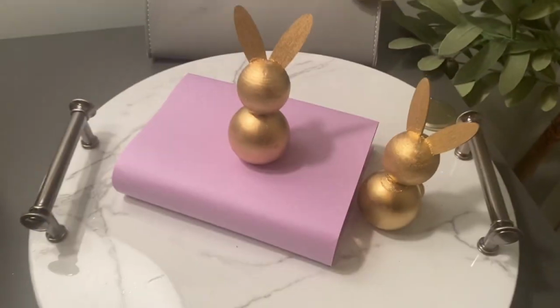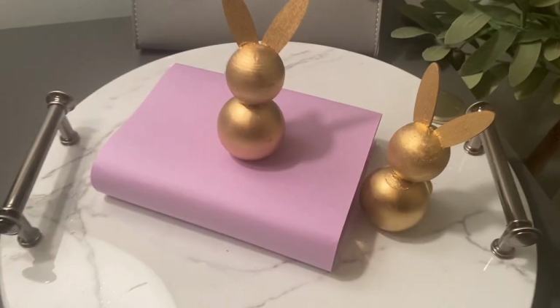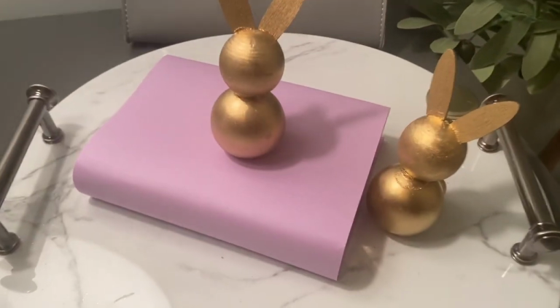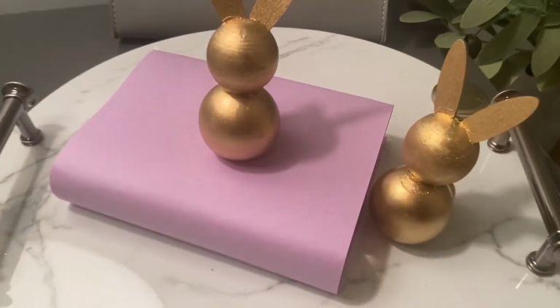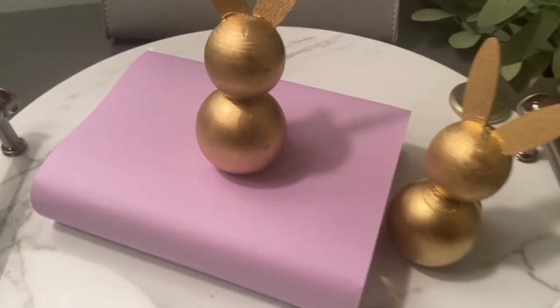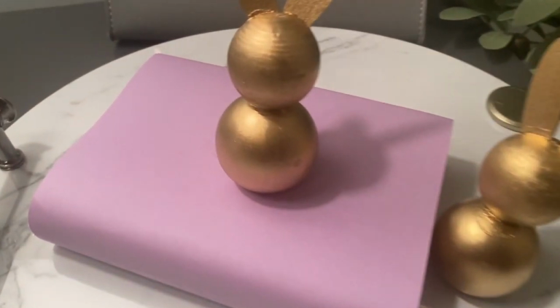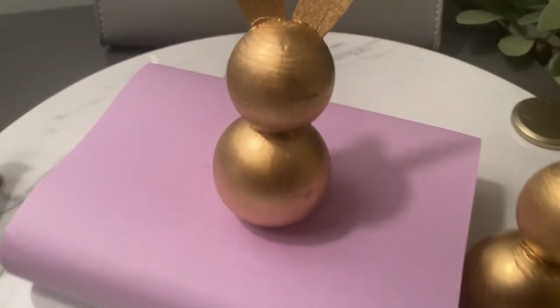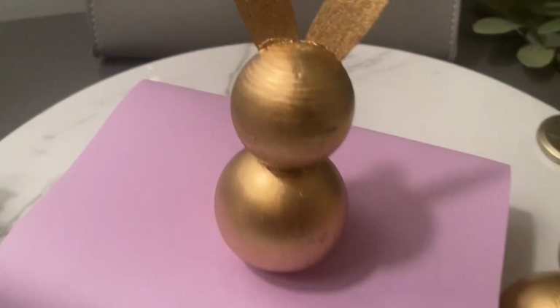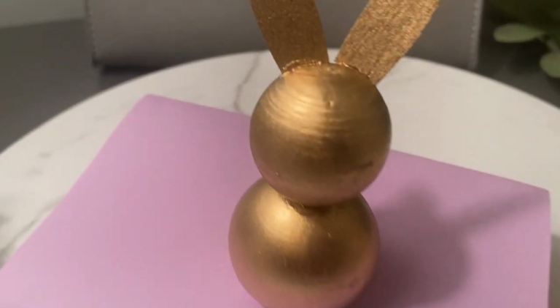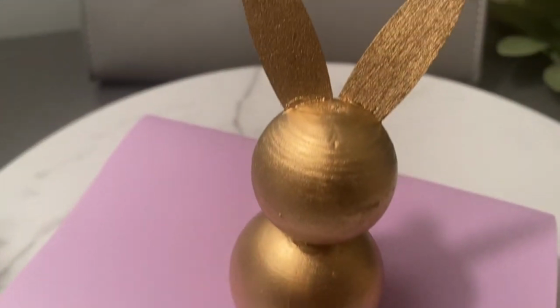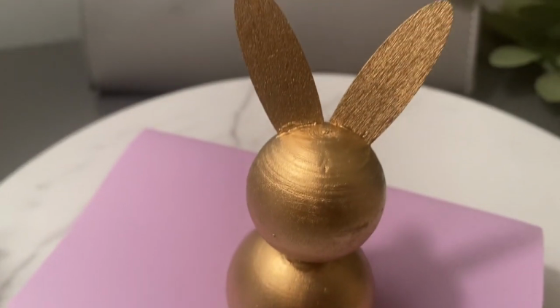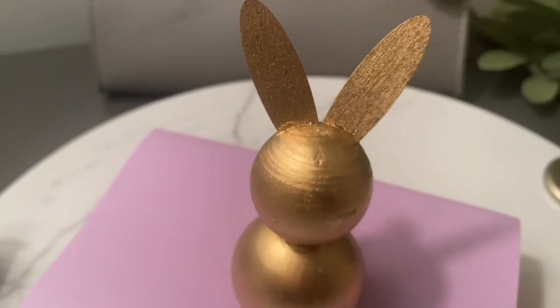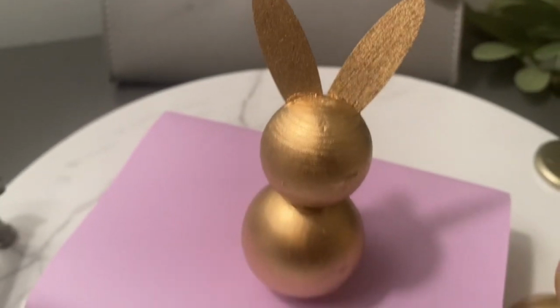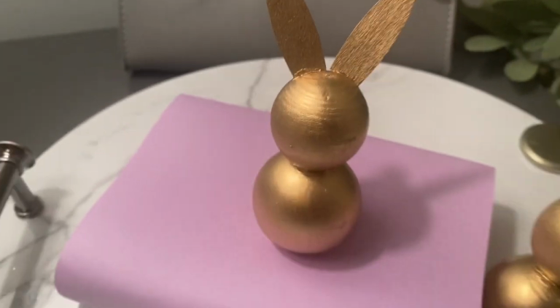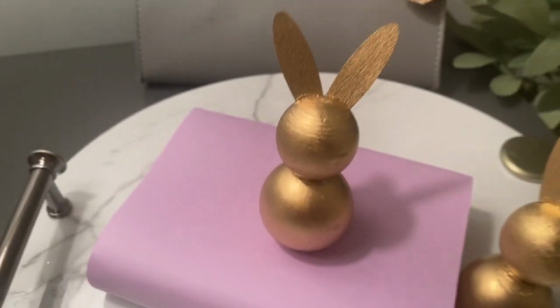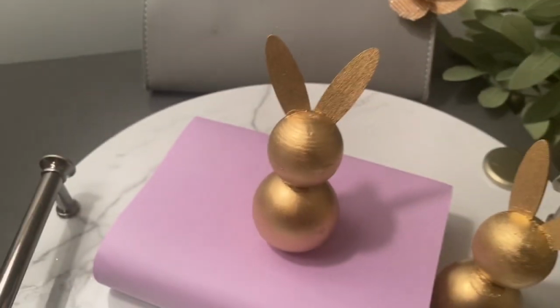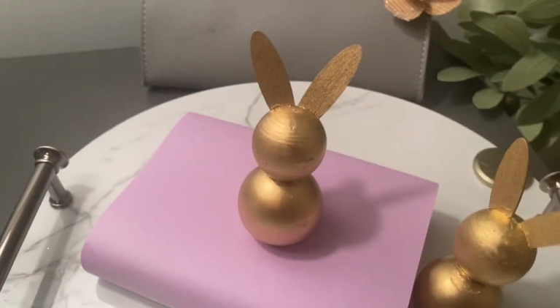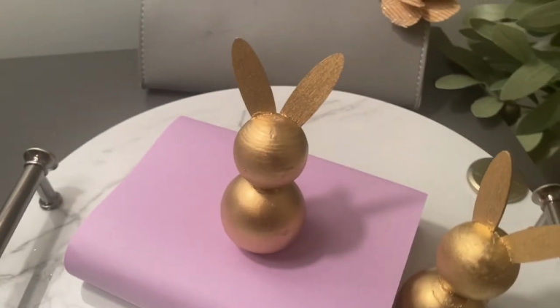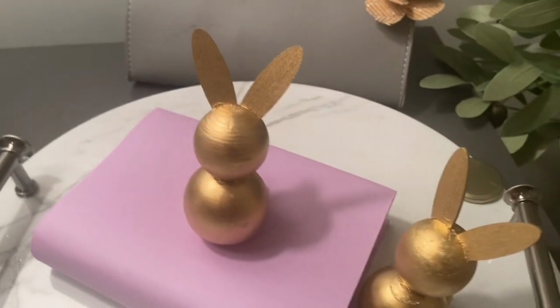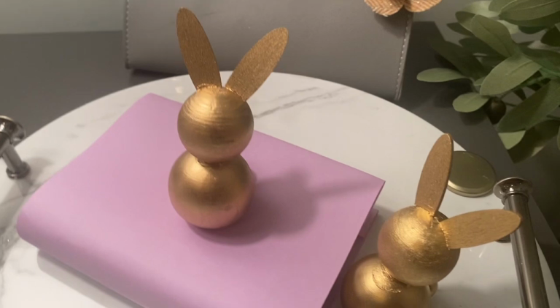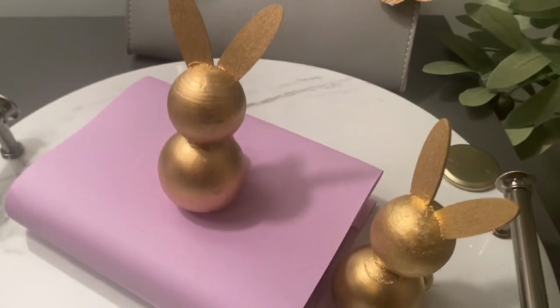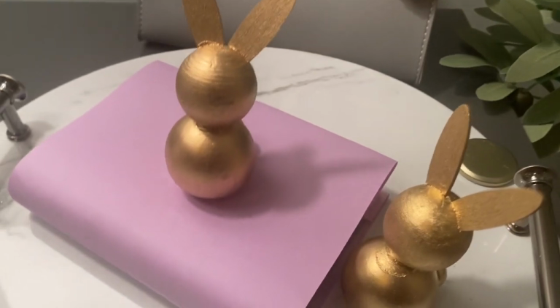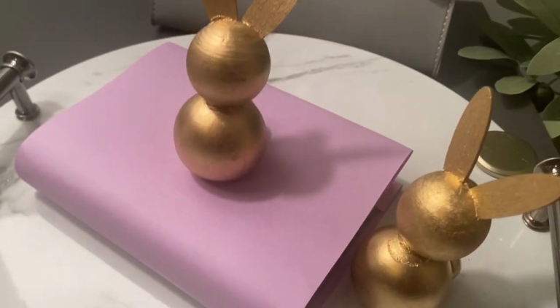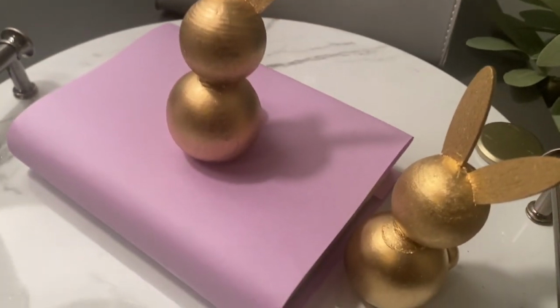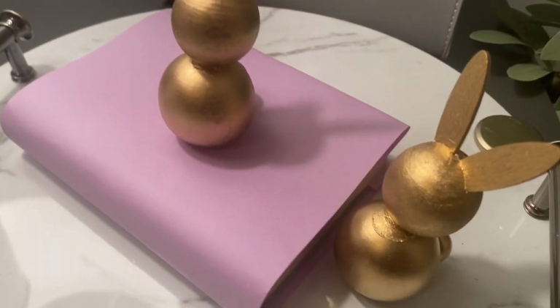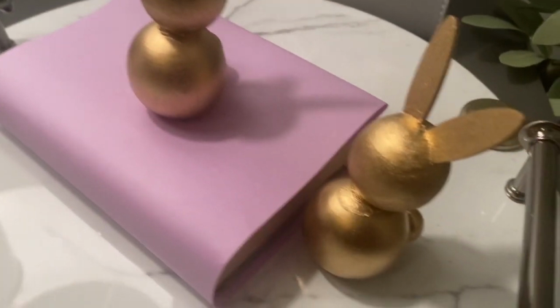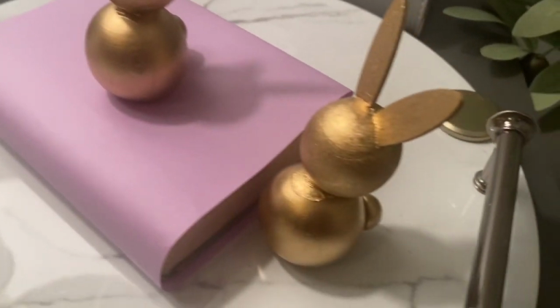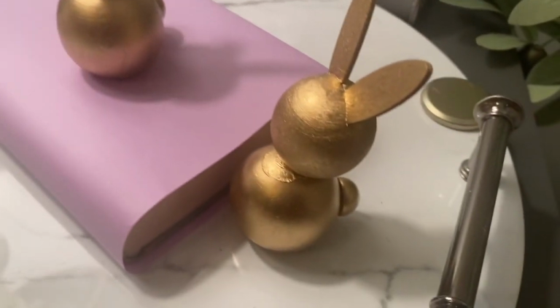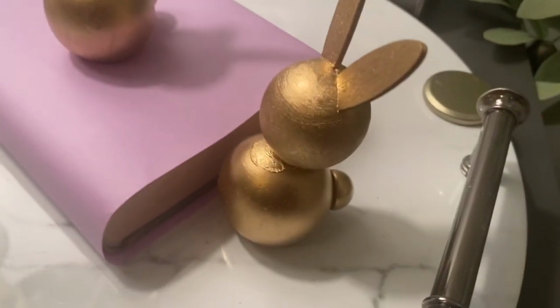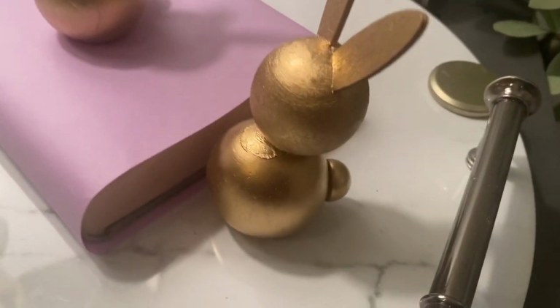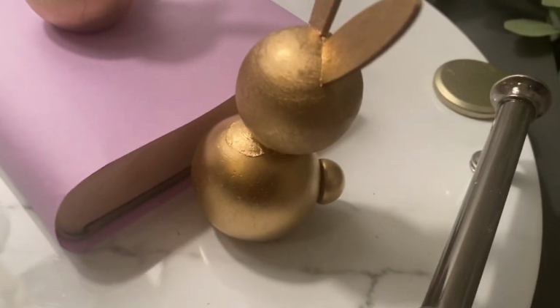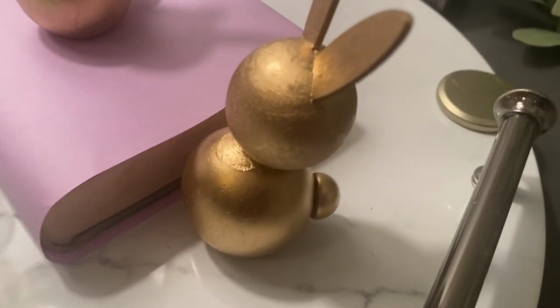I placed them on a lavender book cover and it looks so good. Let me know what you think.